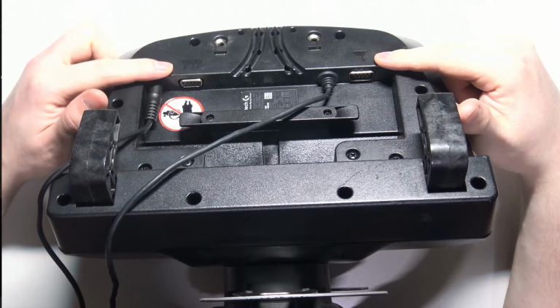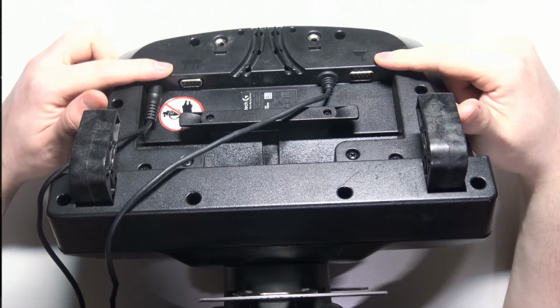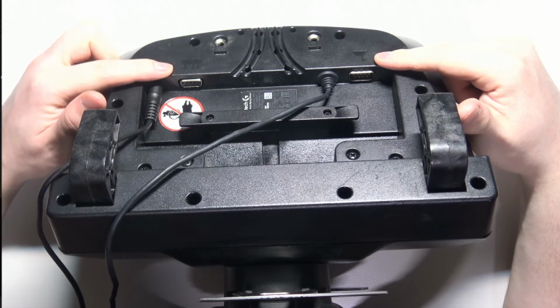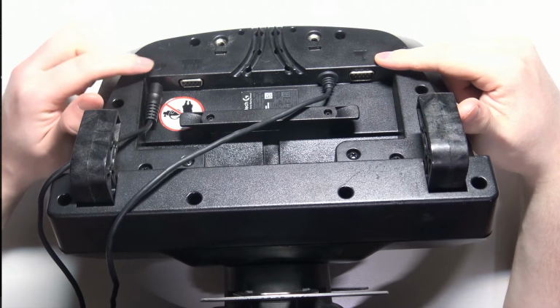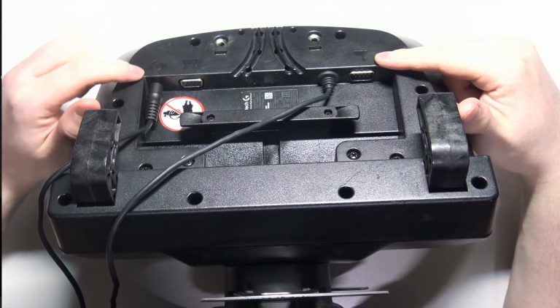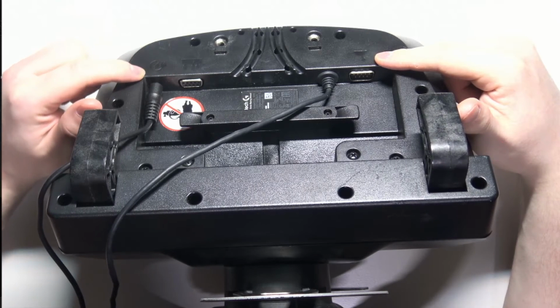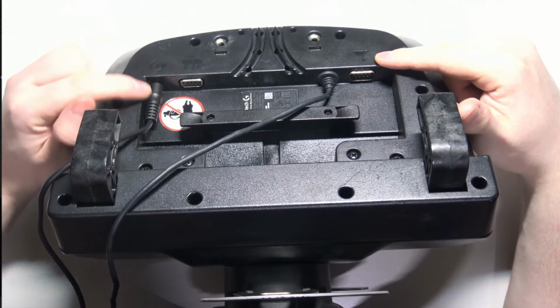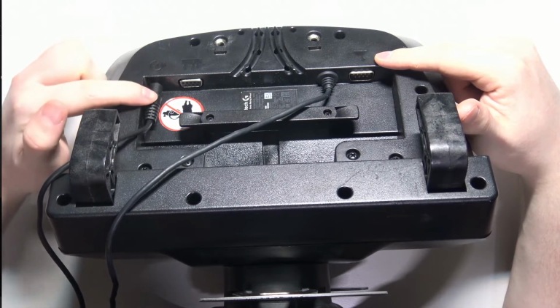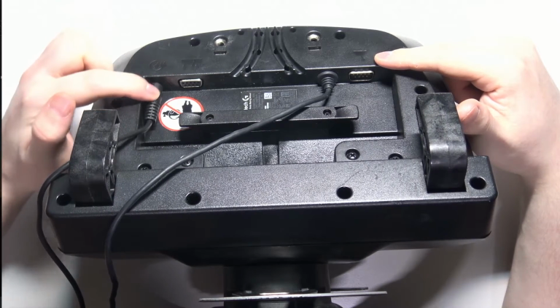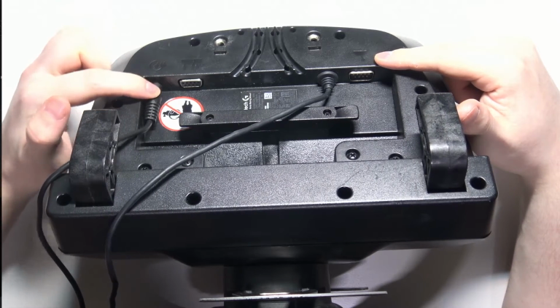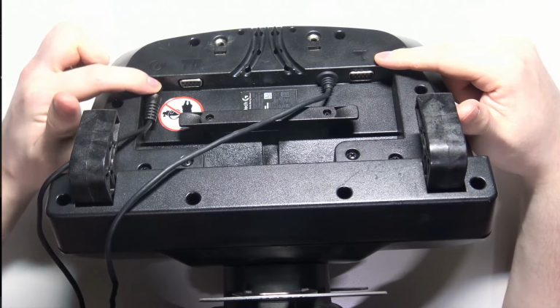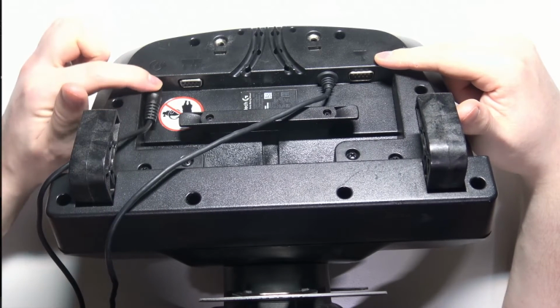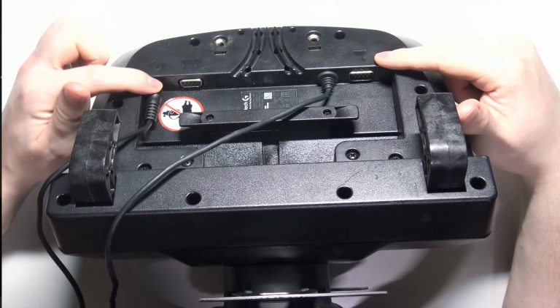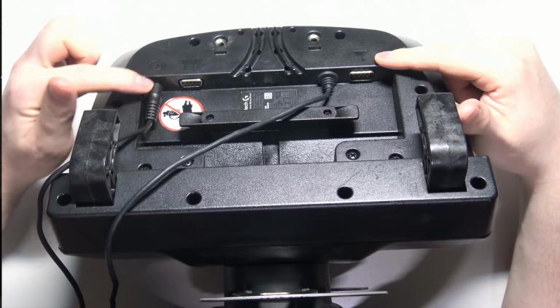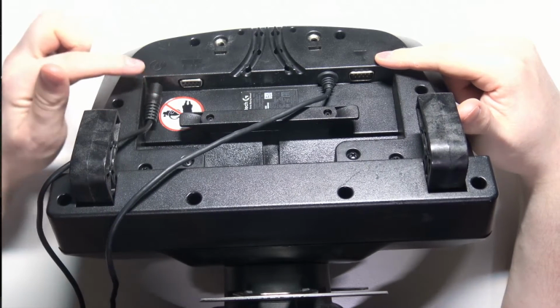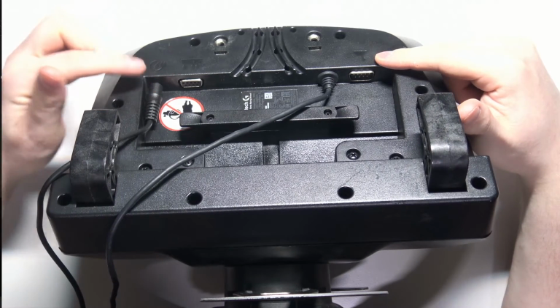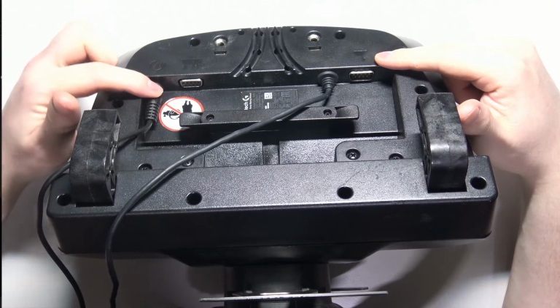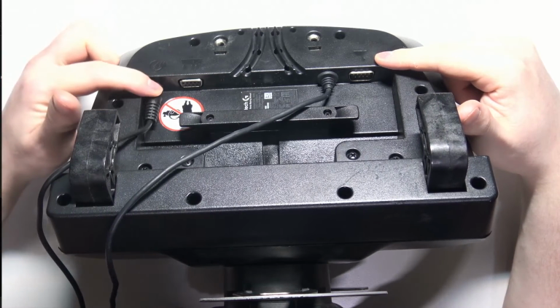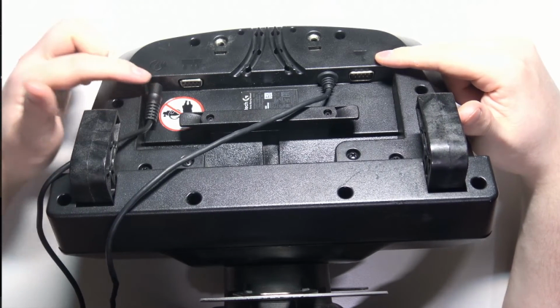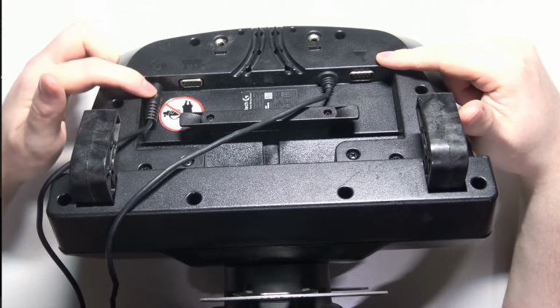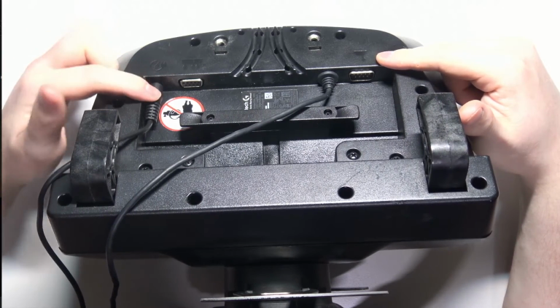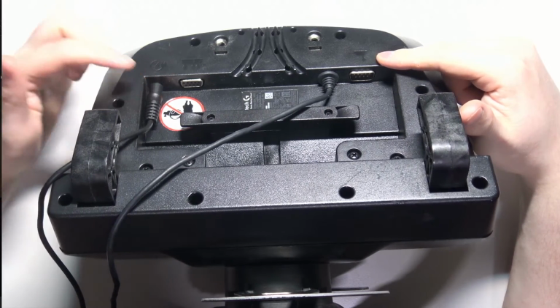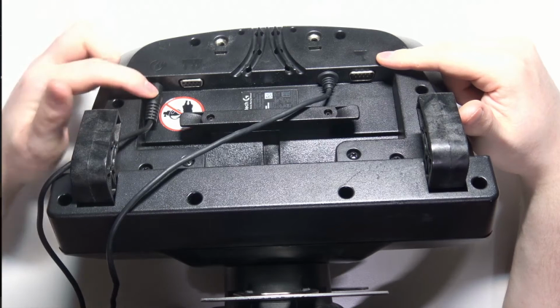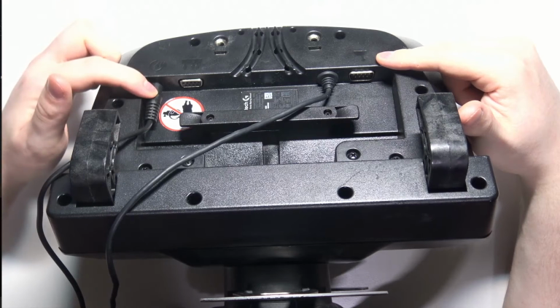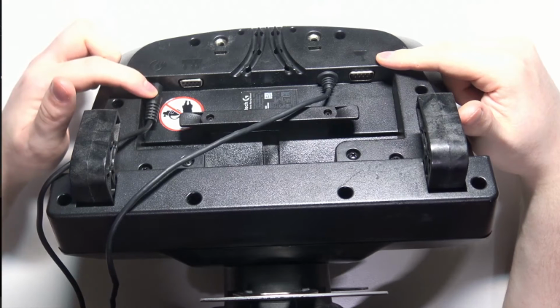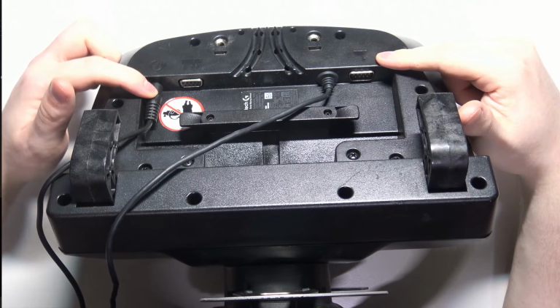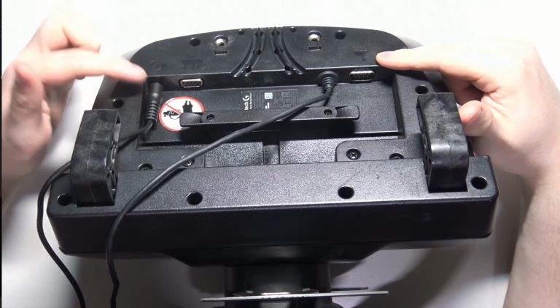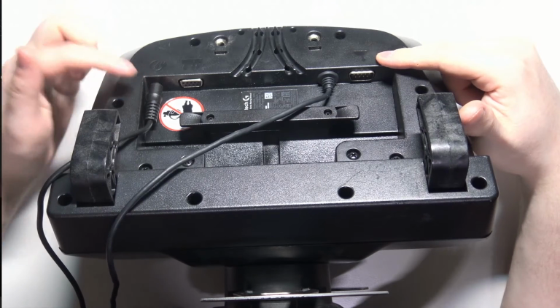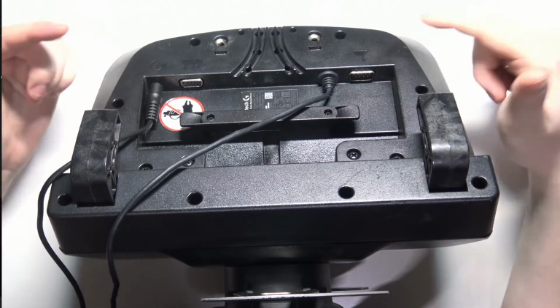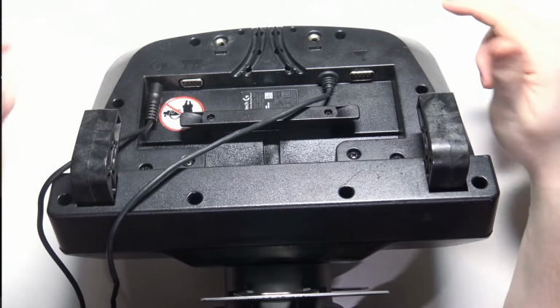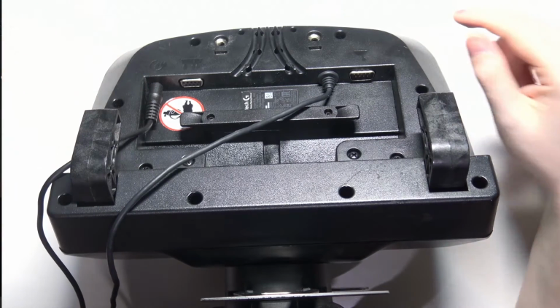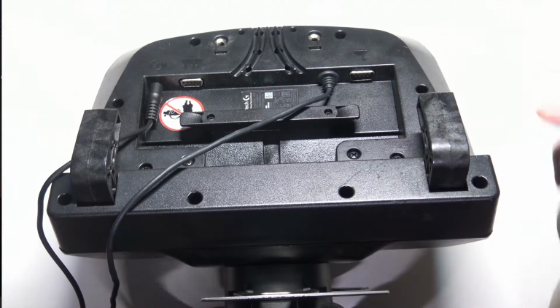There's also a power plug — I have it connected right here. Make sure it's connected and then connect your cable to the power source.